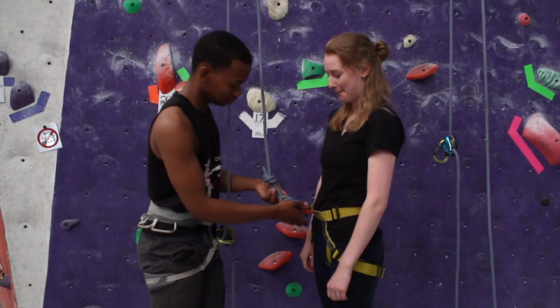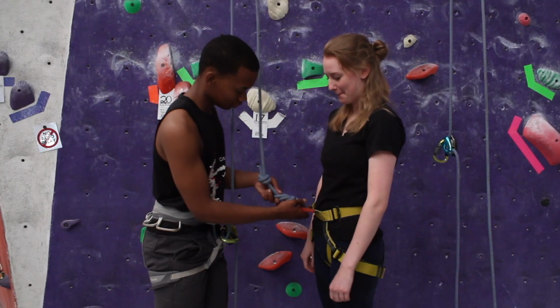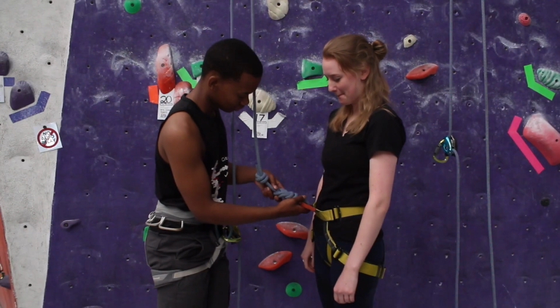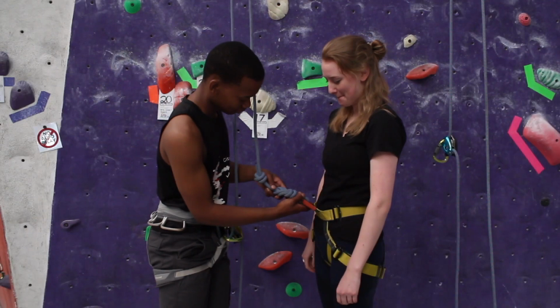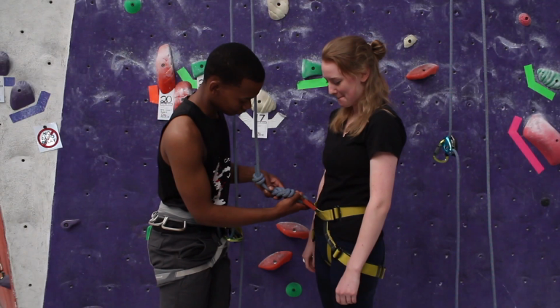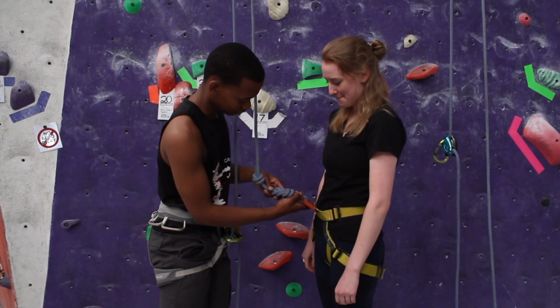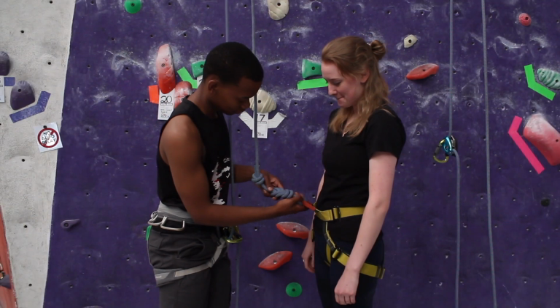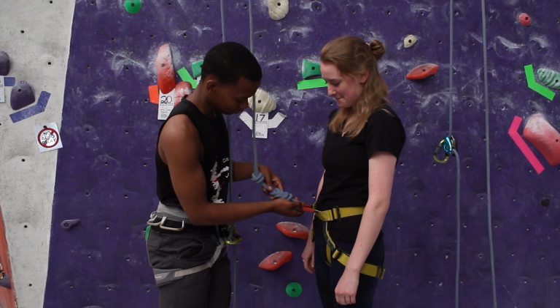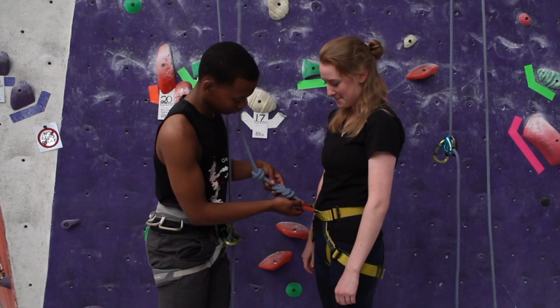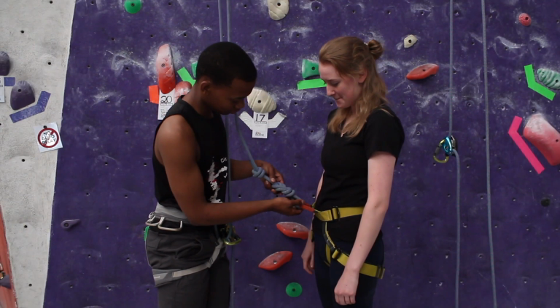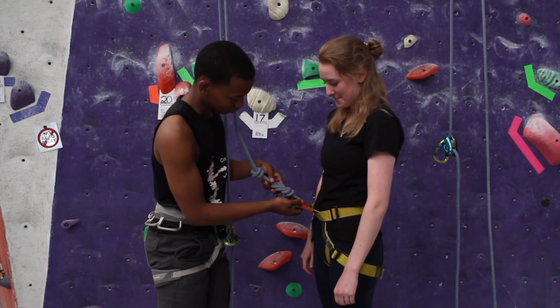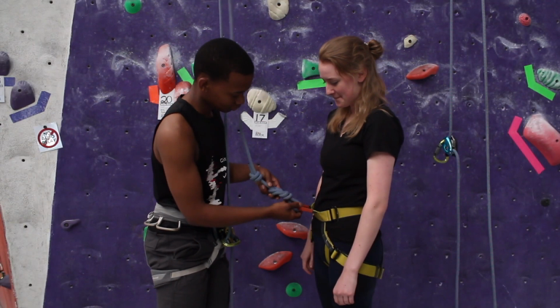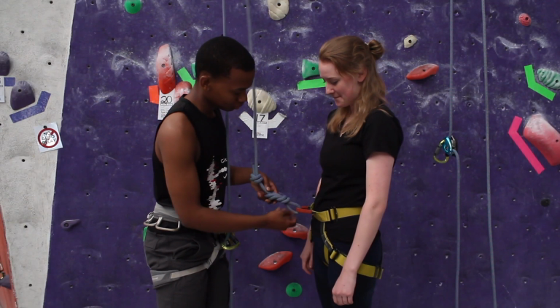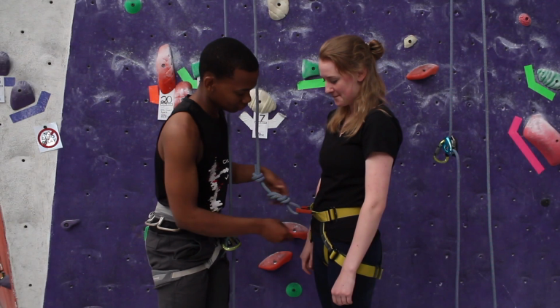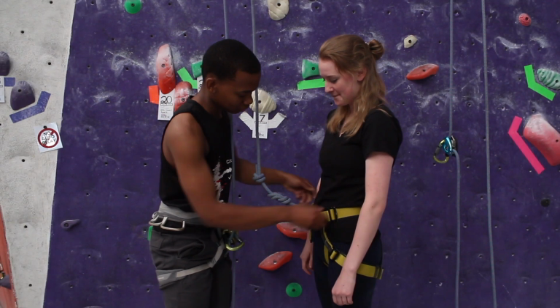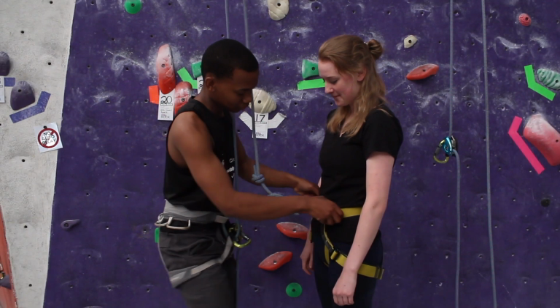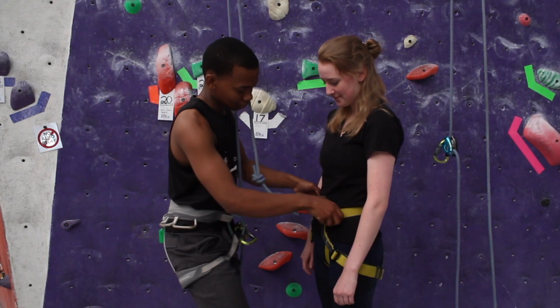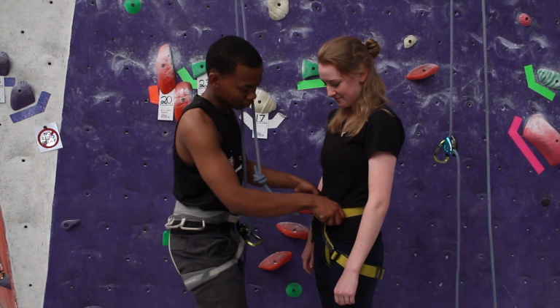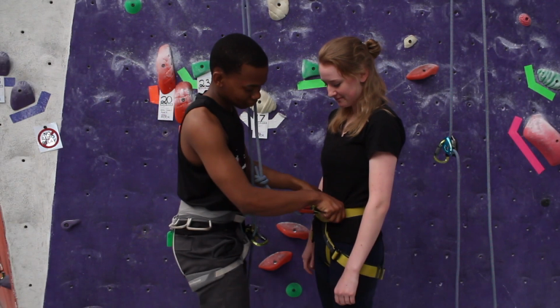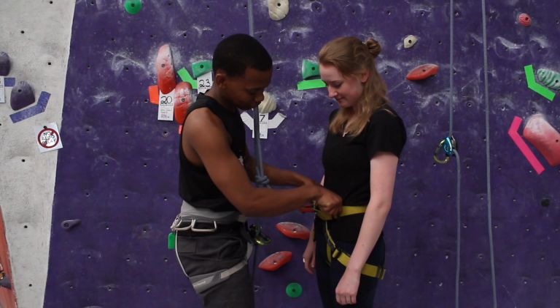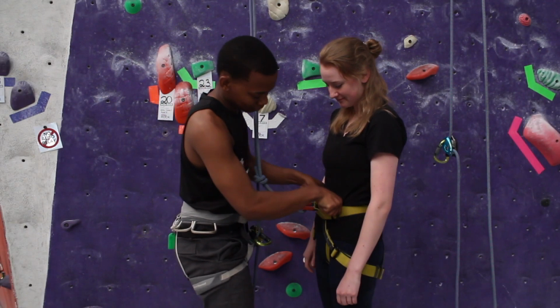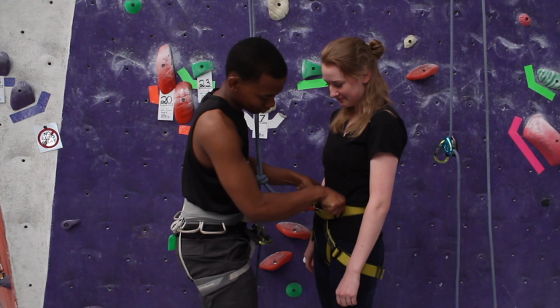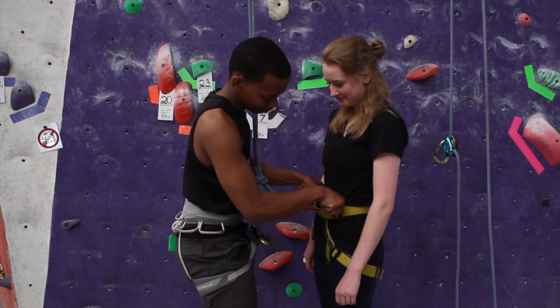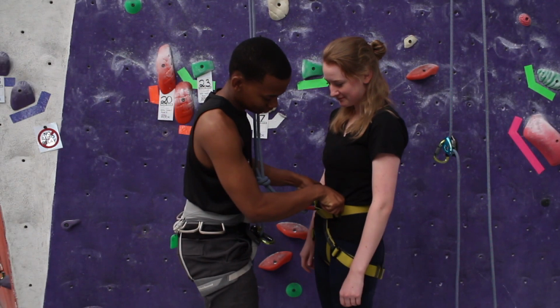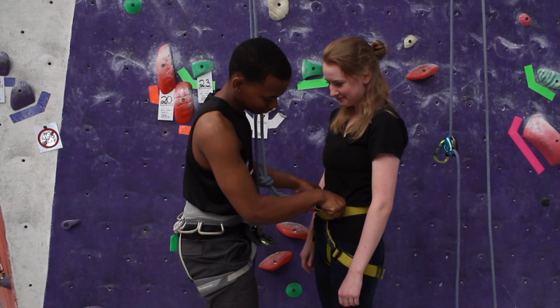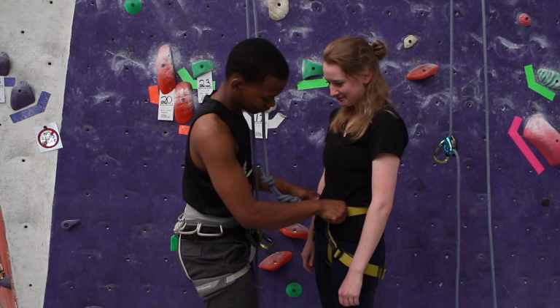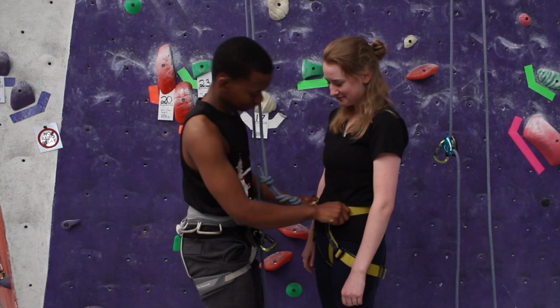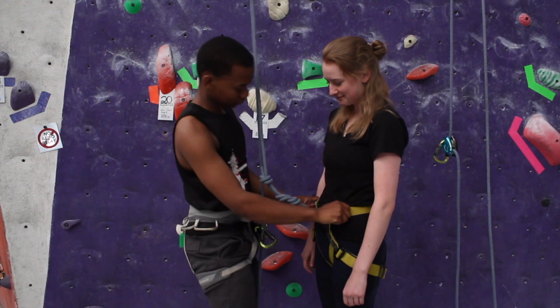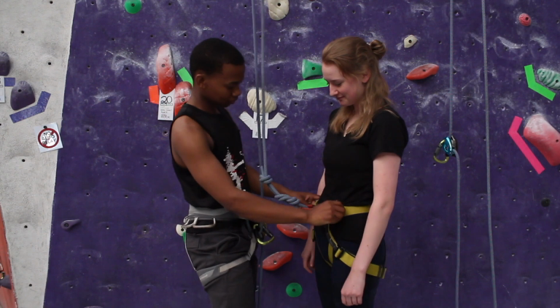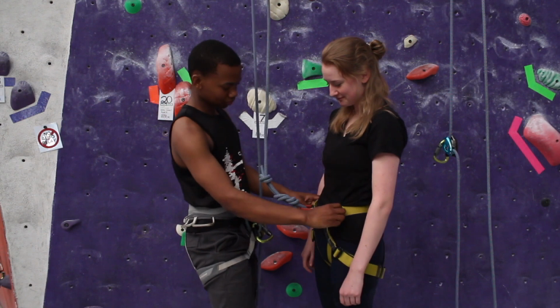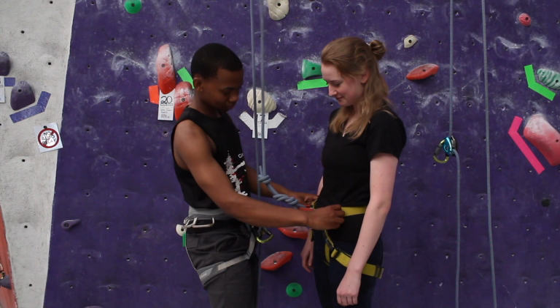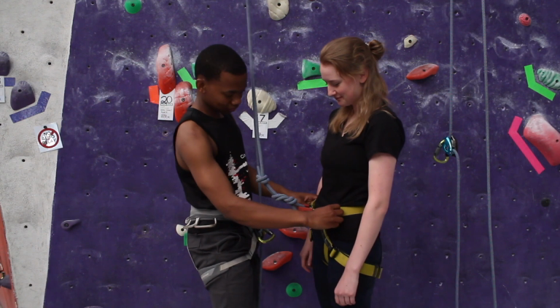Before we start climbing, the belayer and the climber will check each other and make sure they both know what's going on.